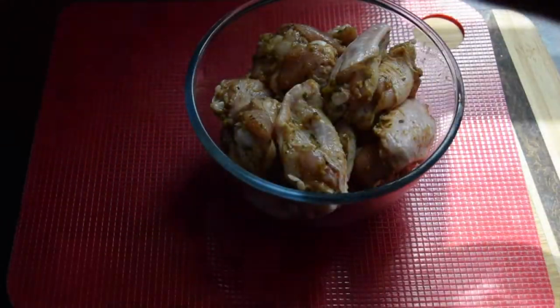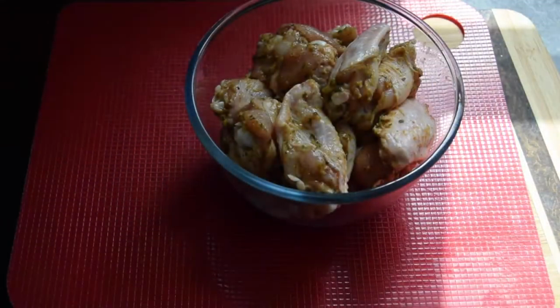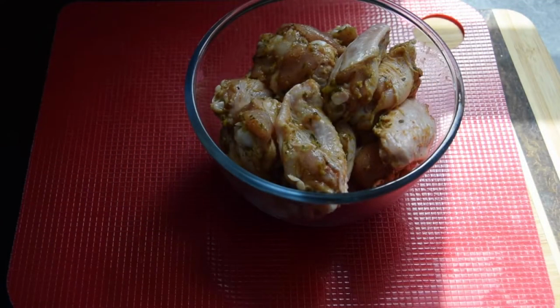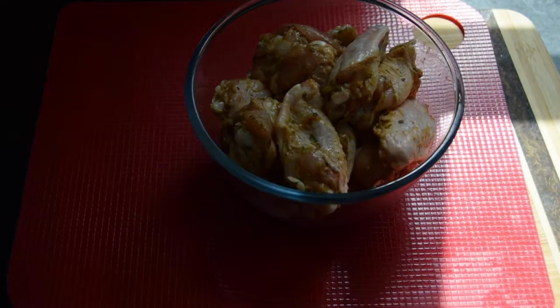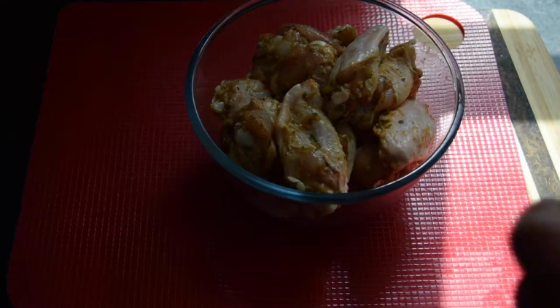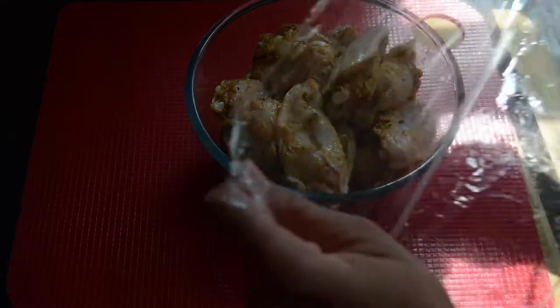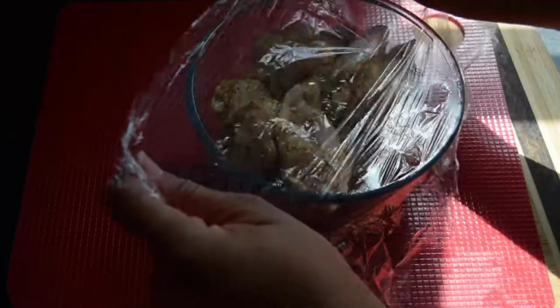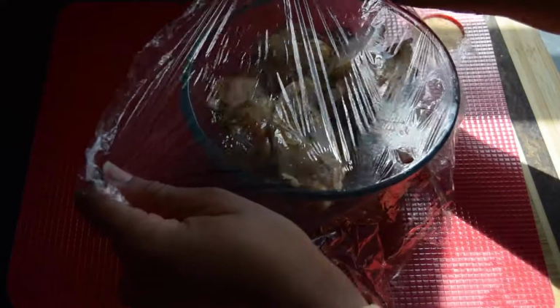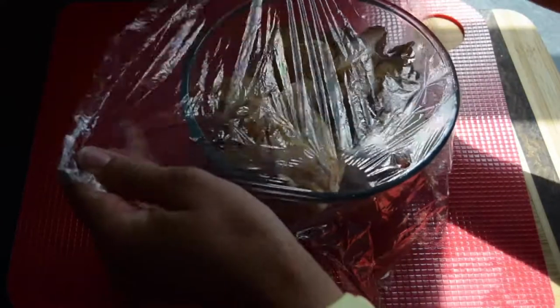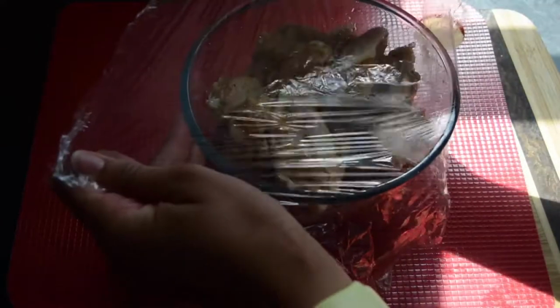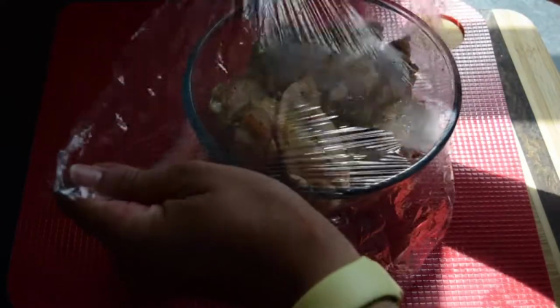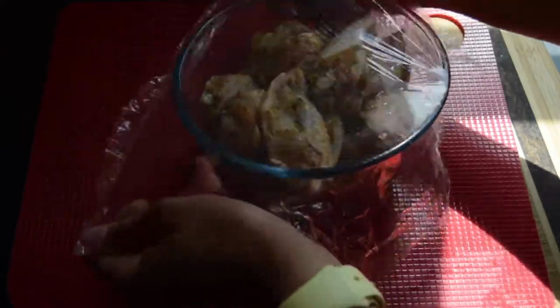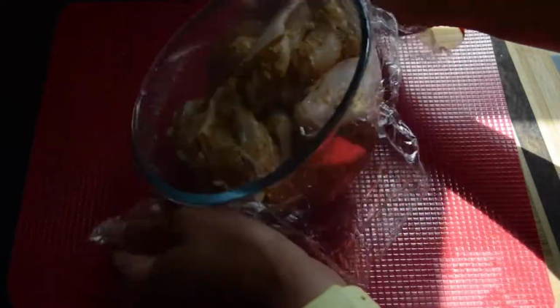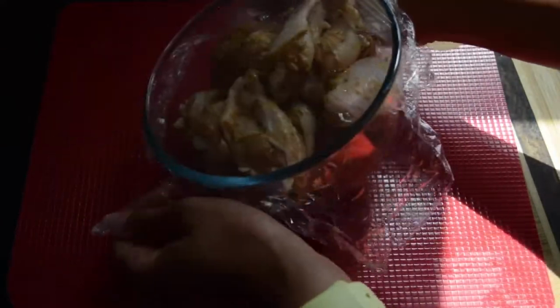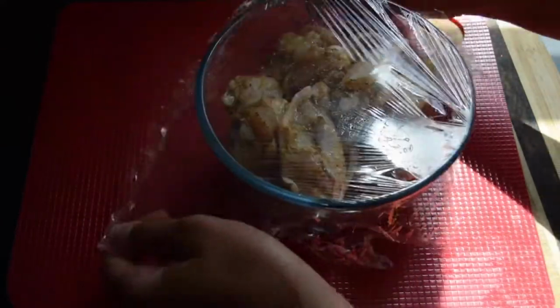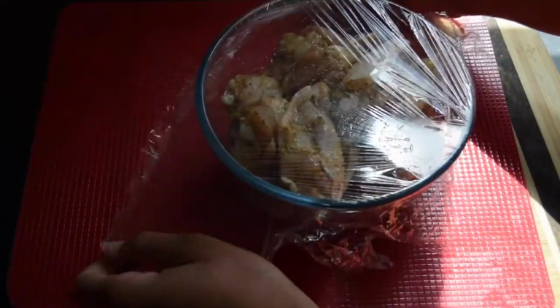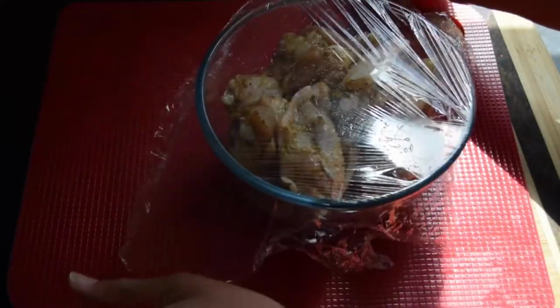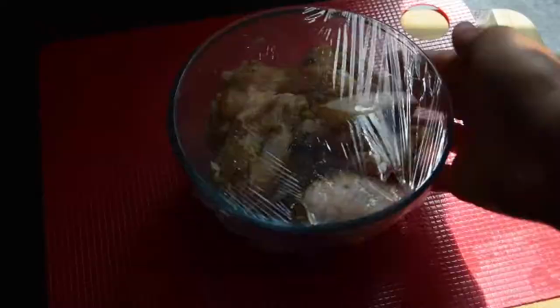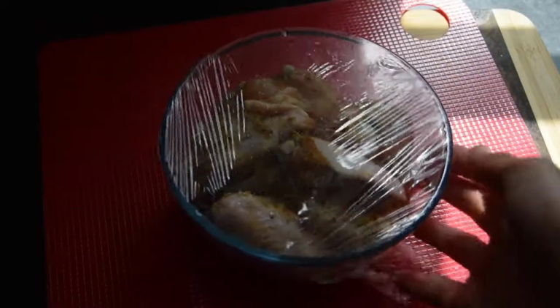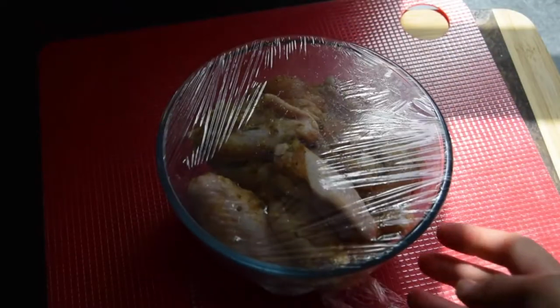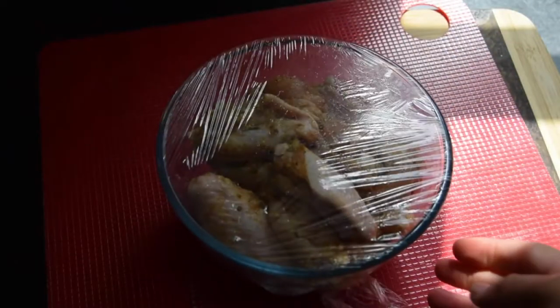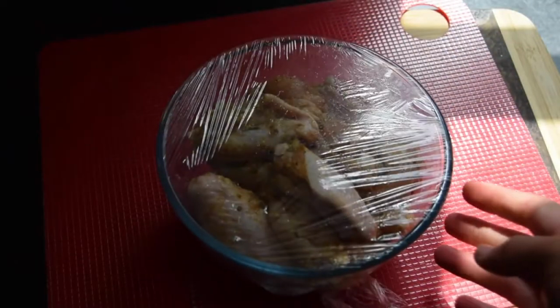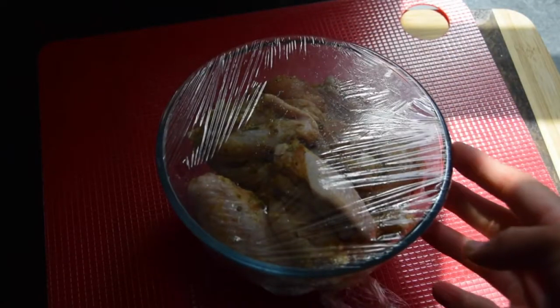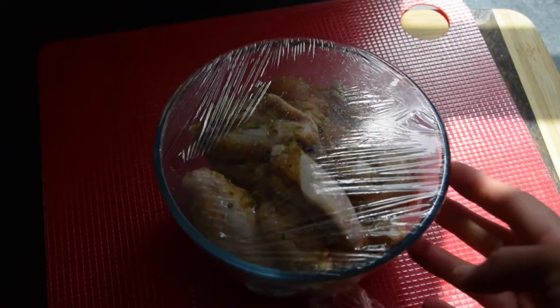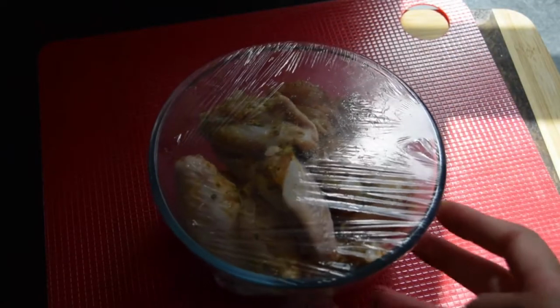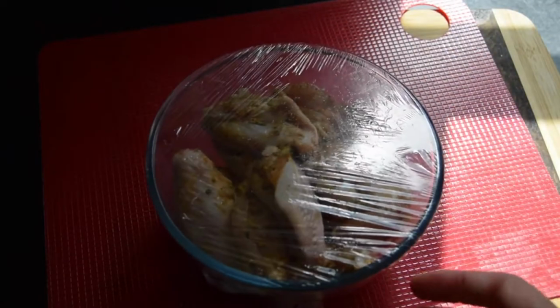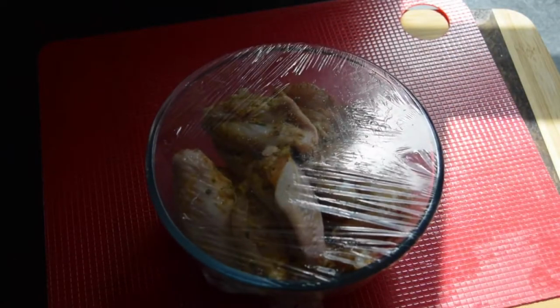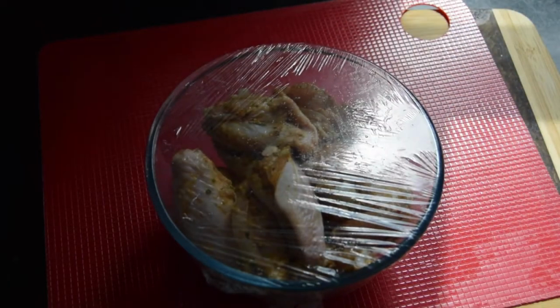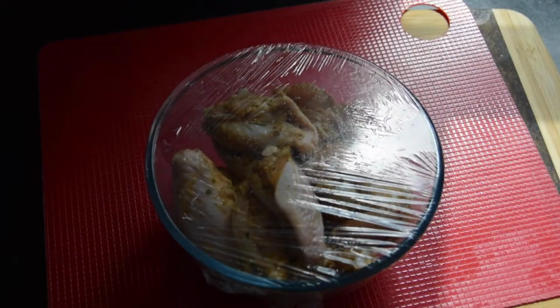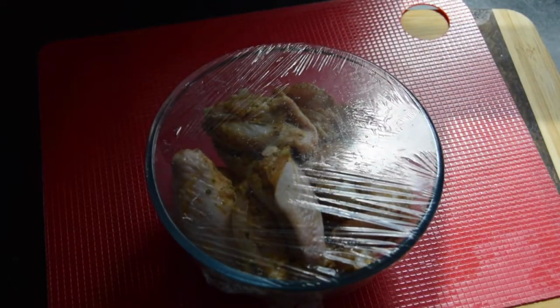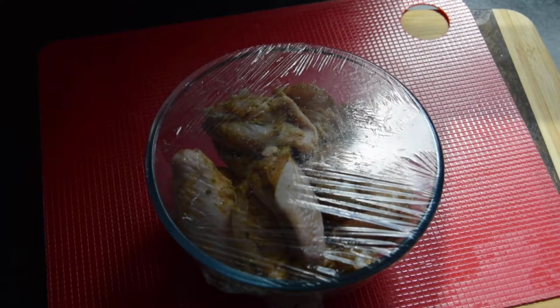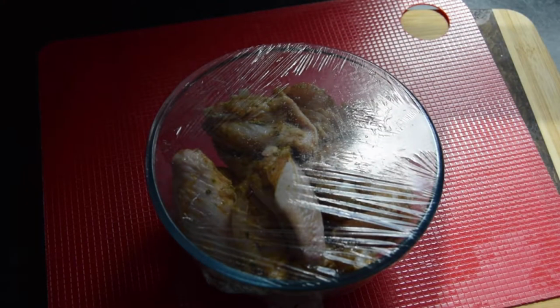I'm going to cover them with some plastic wrap, set this in the fridge, and I will see you back later.